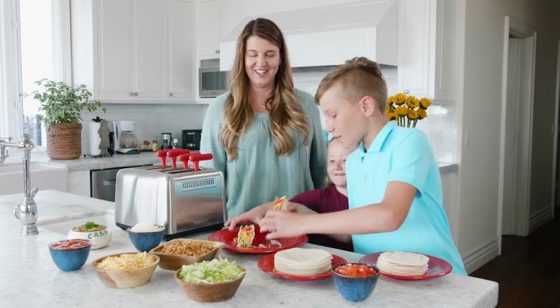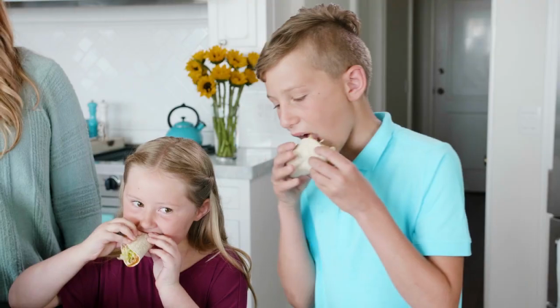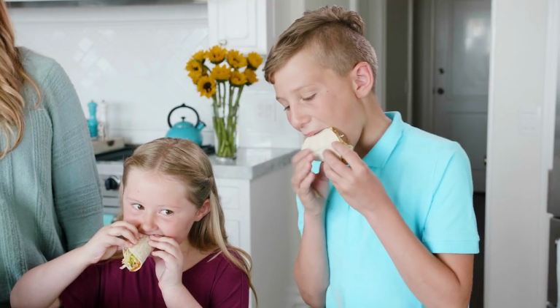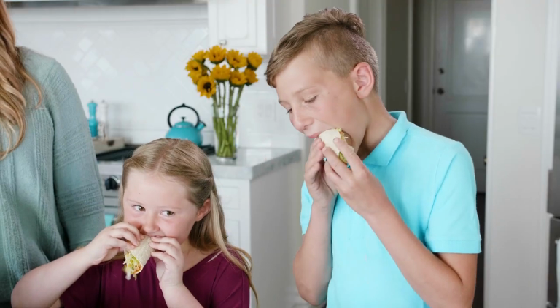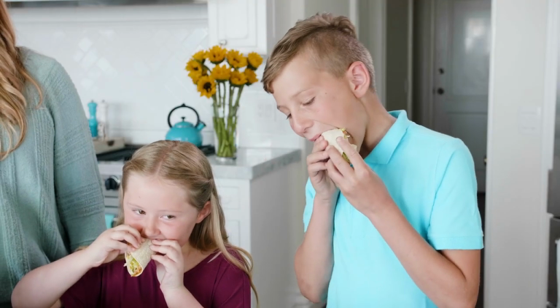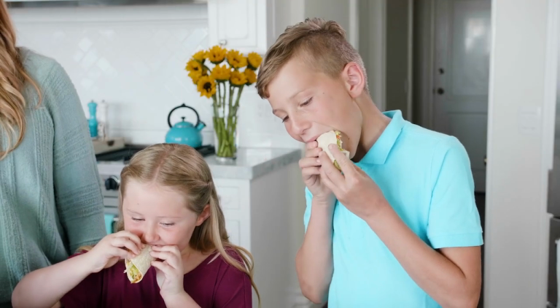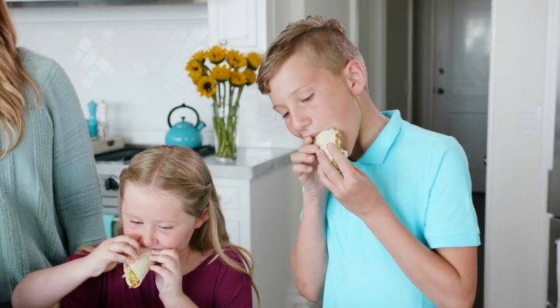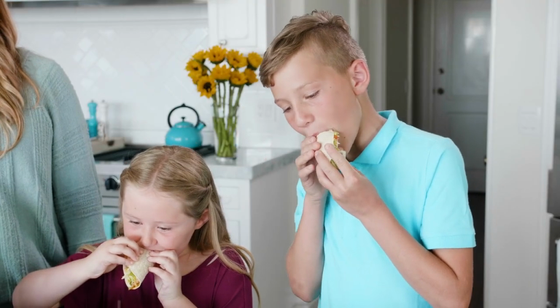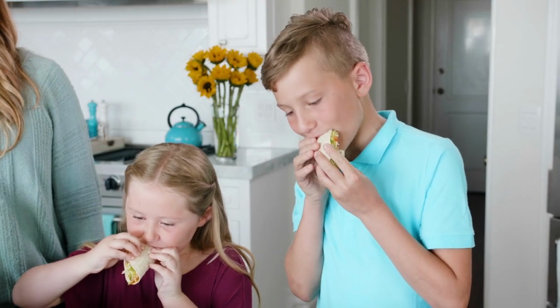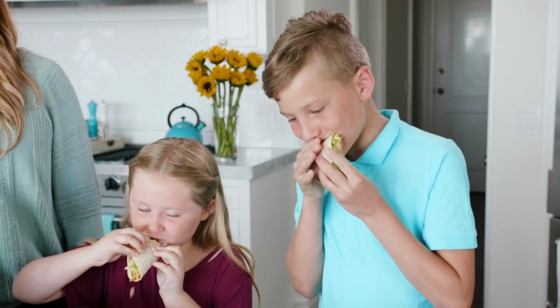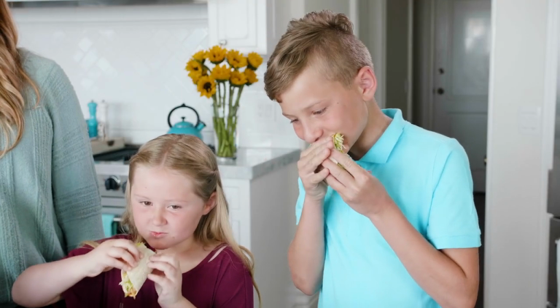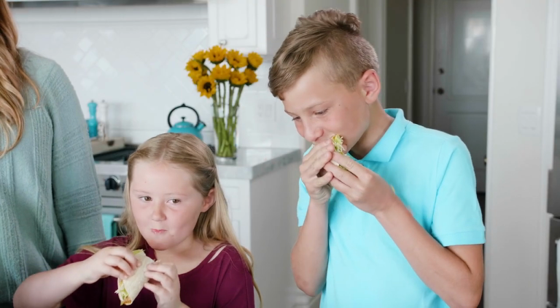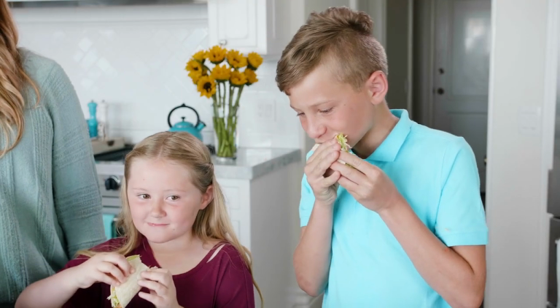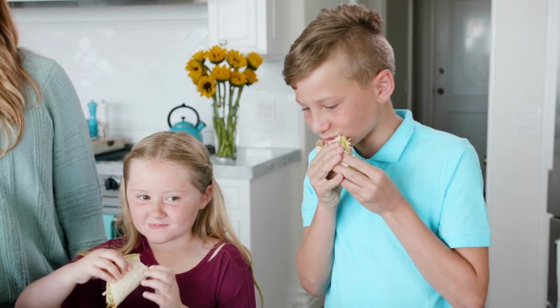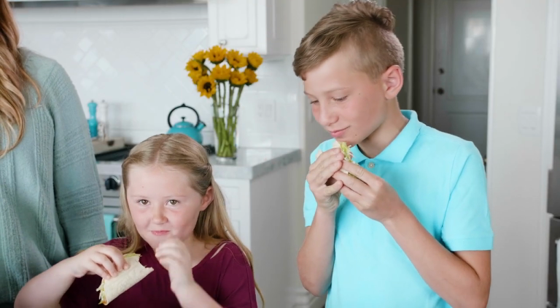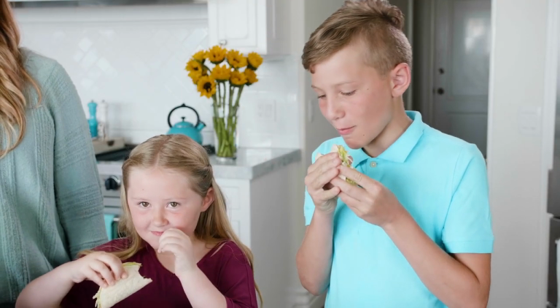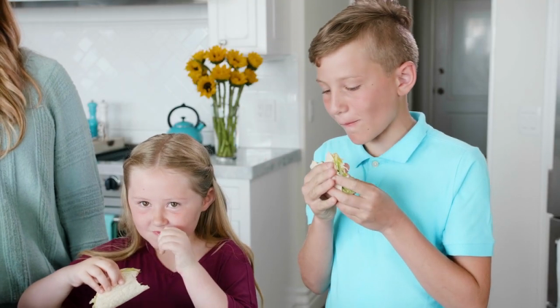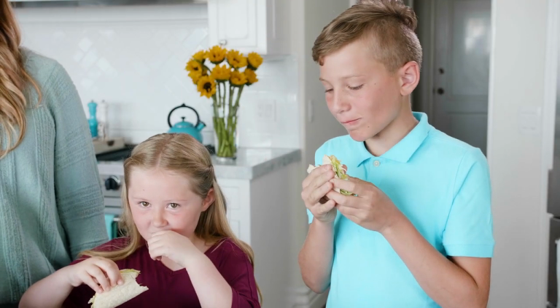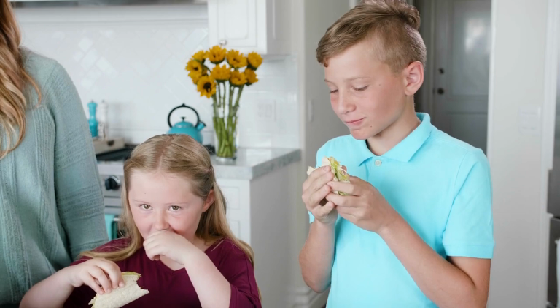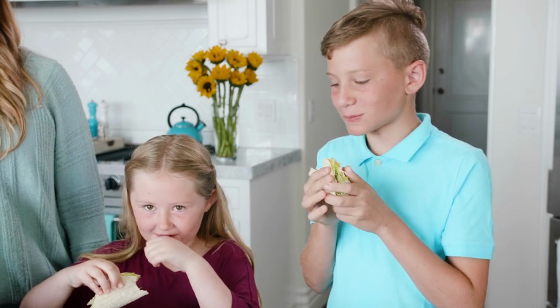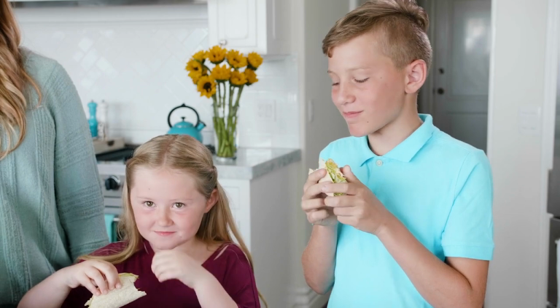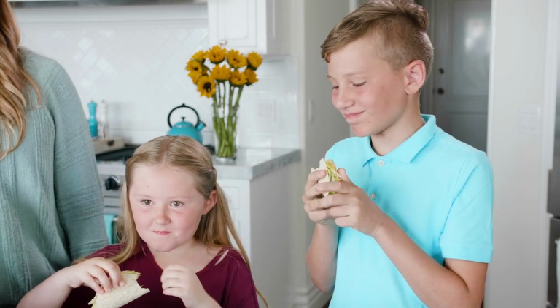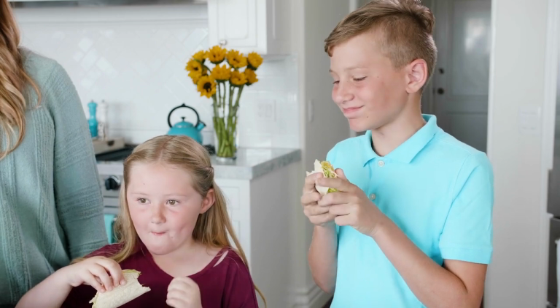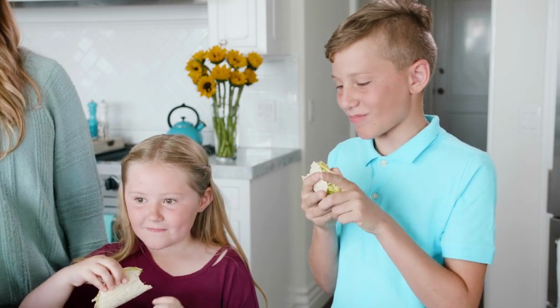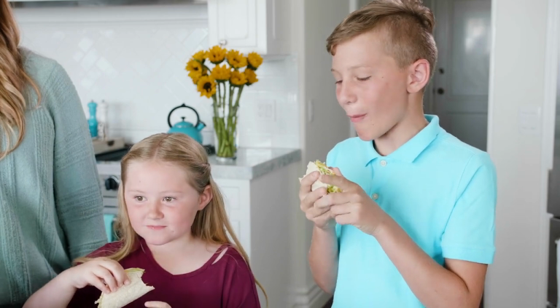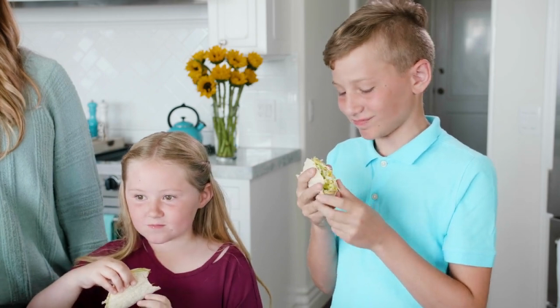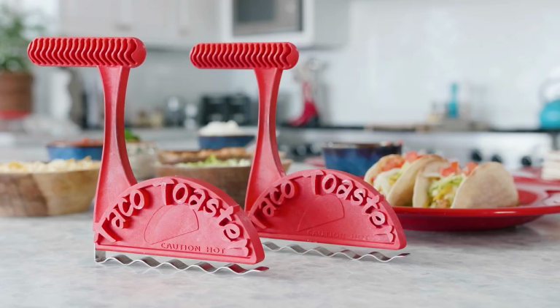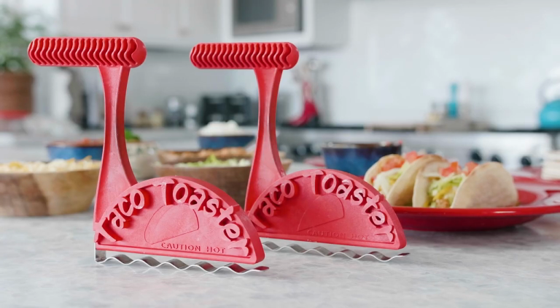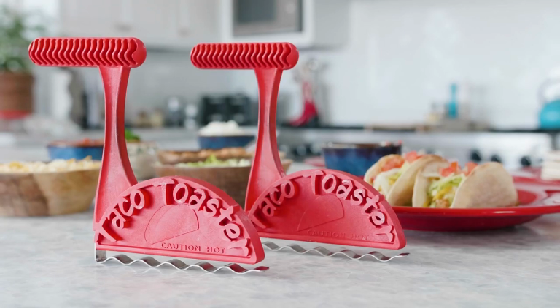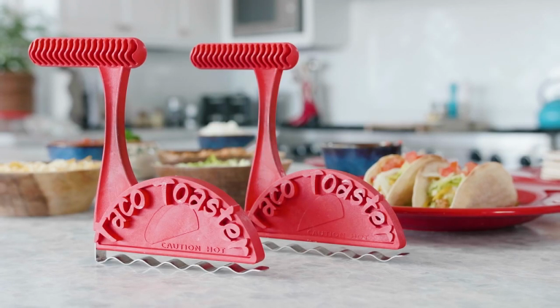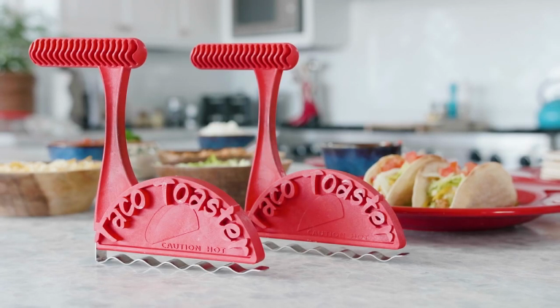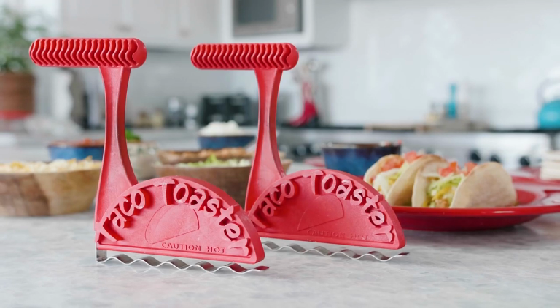If you're looking for a healthy, delicious way to enjoy tacos with your family, then you have to try the Taco Toaster.